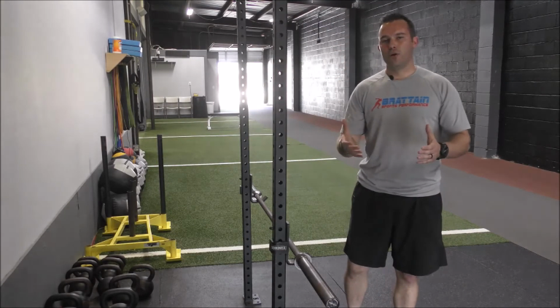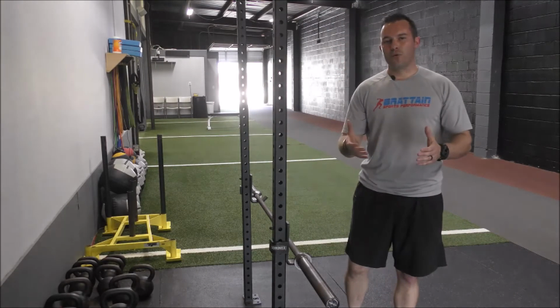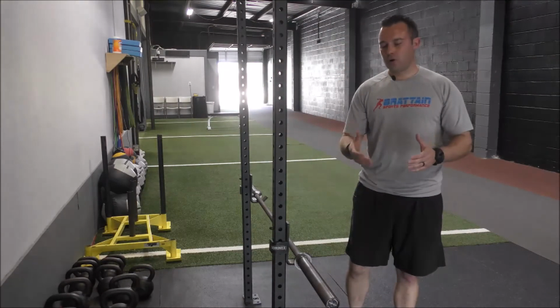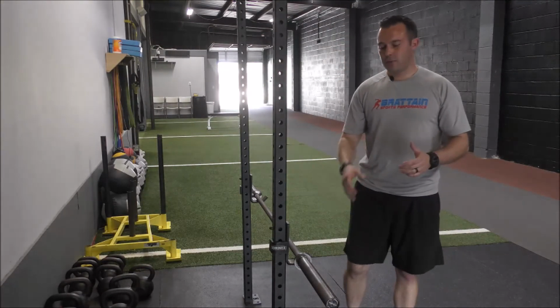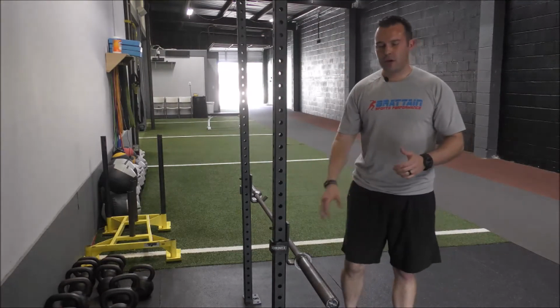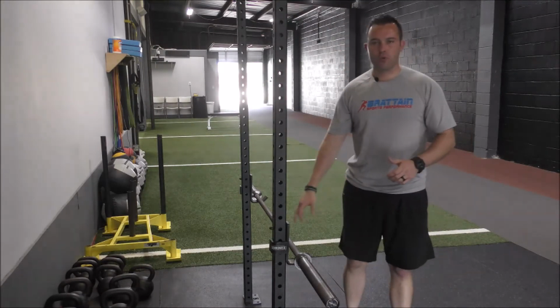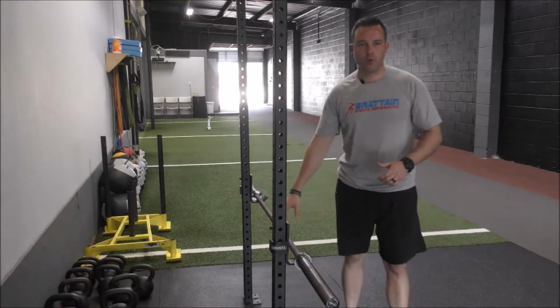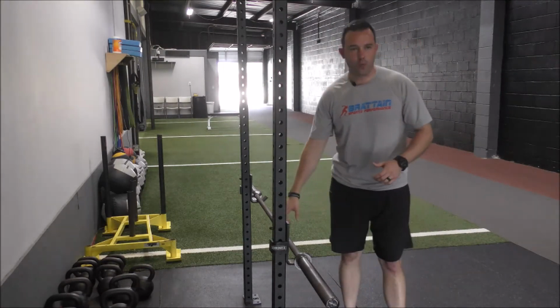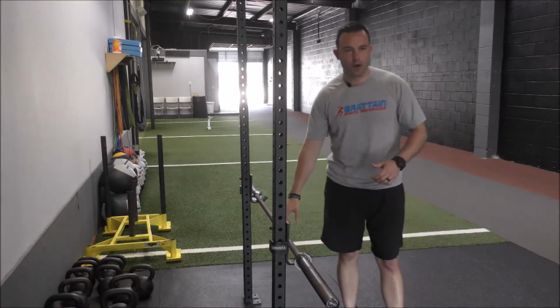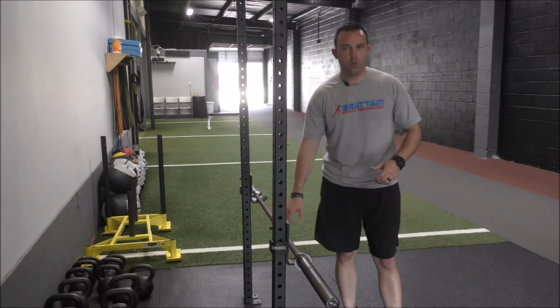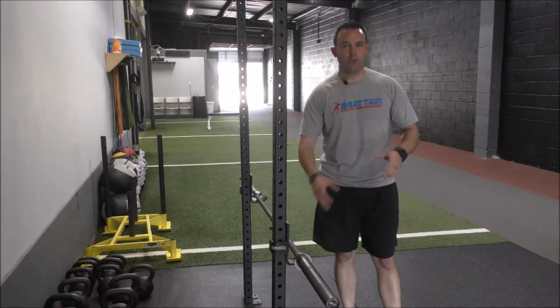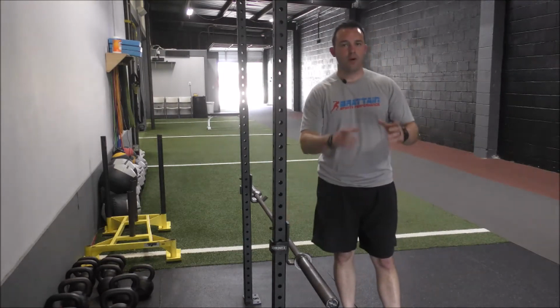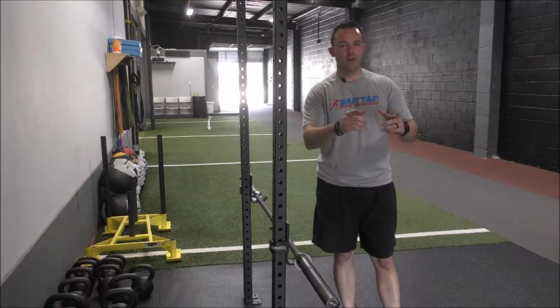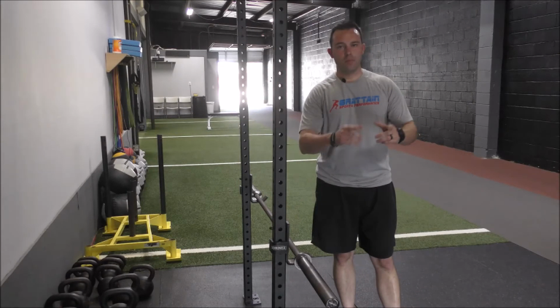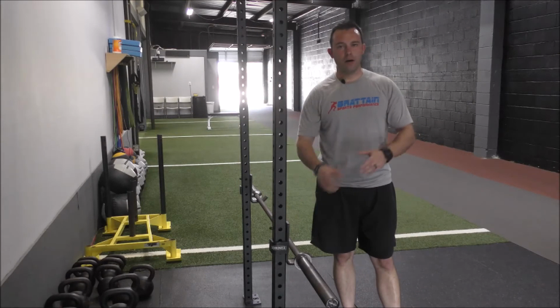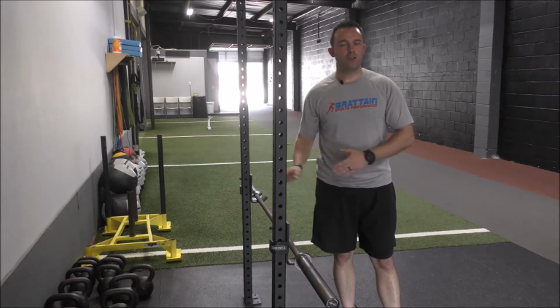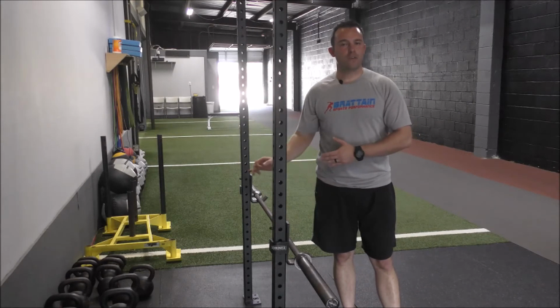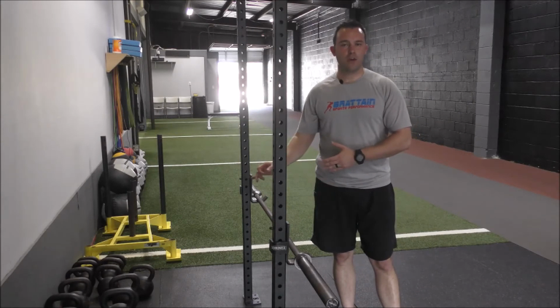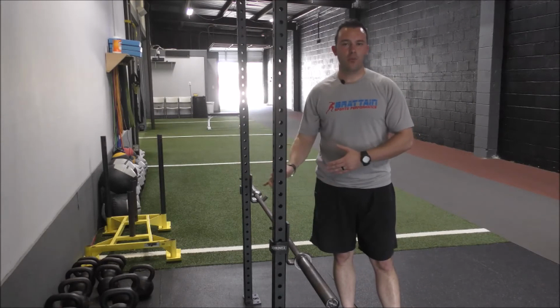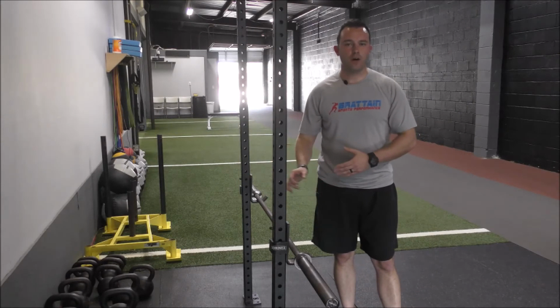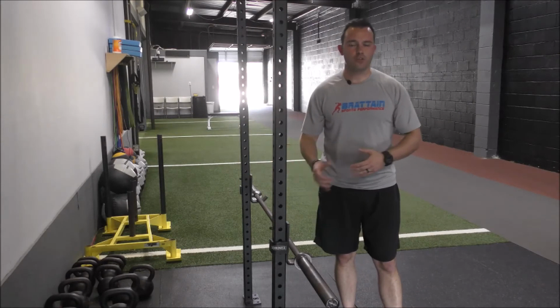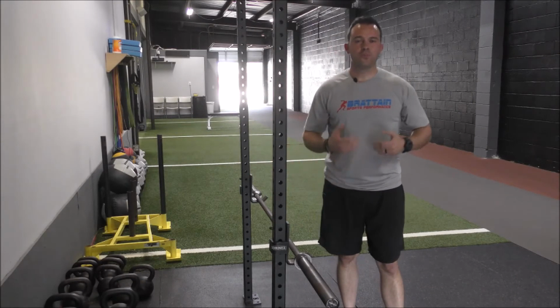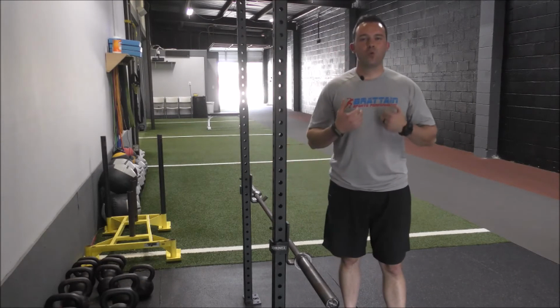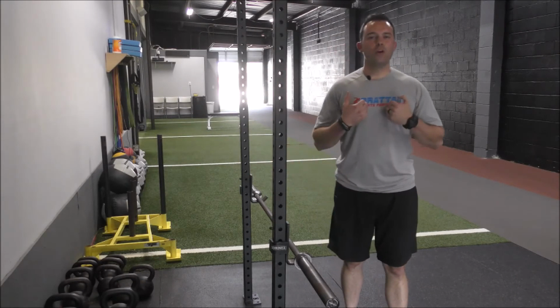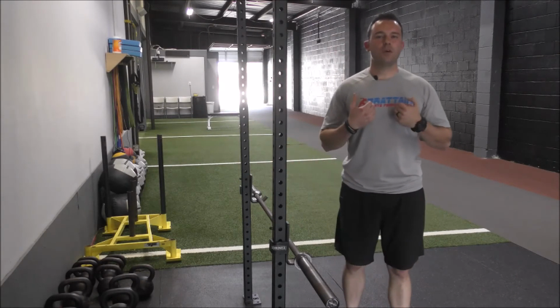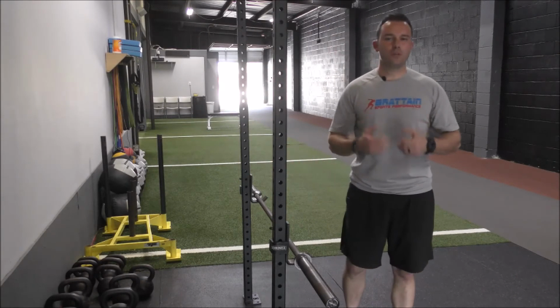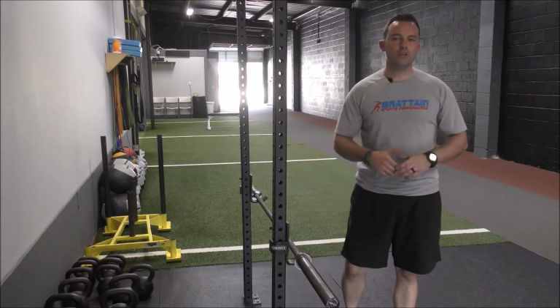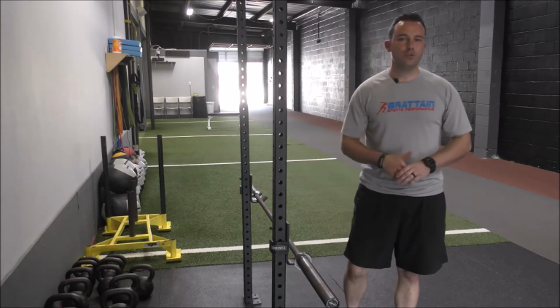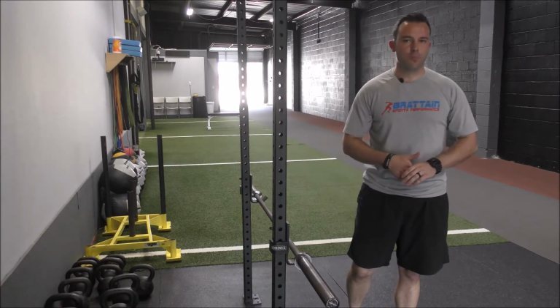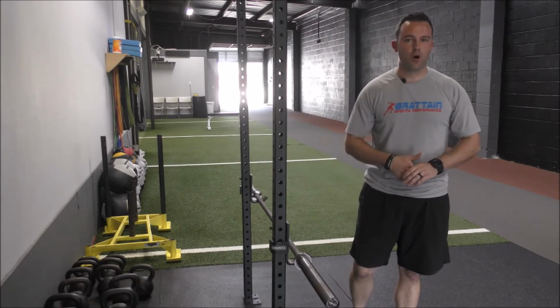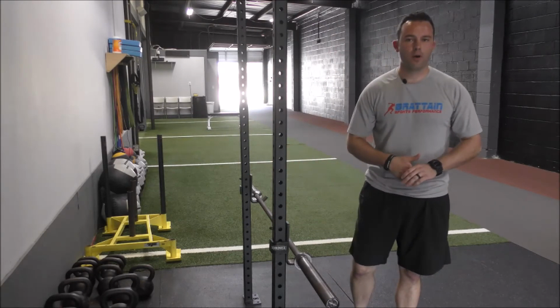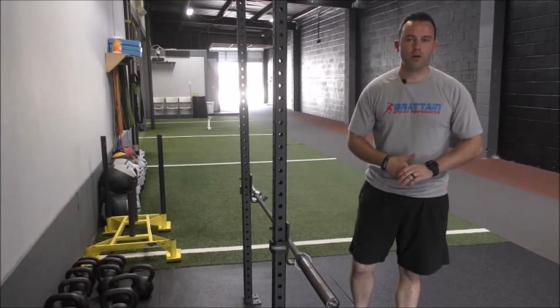A bent over row can be done with a barbell, with a pair of dumbbells, kettlebells — we typically use a barbell.